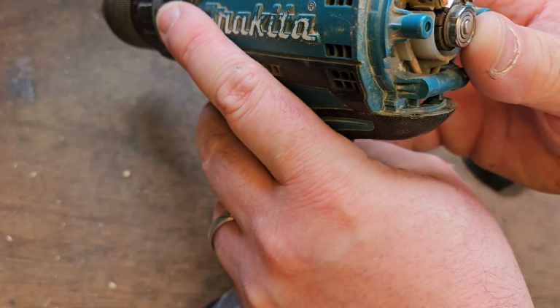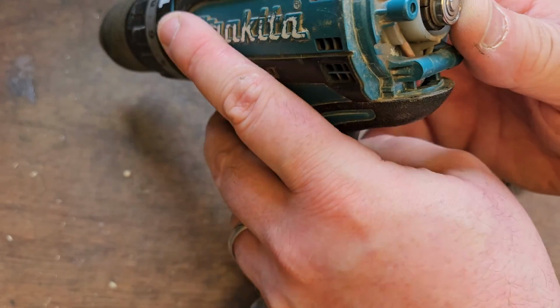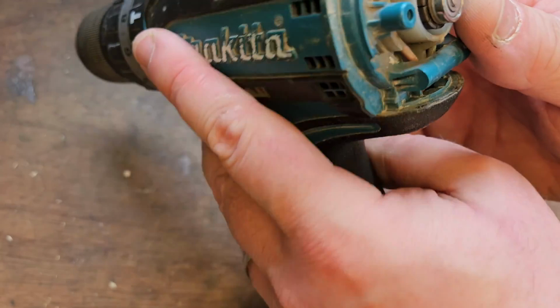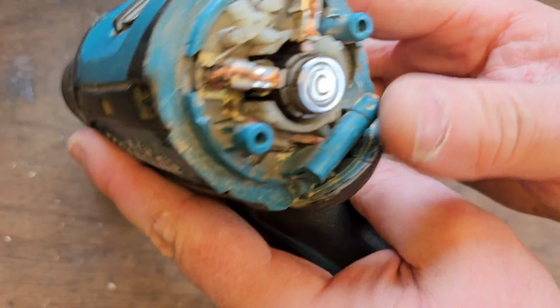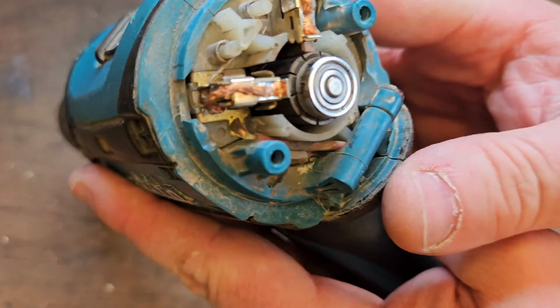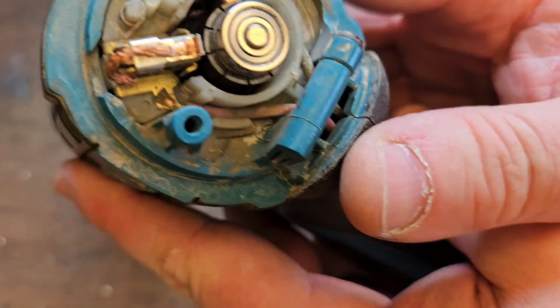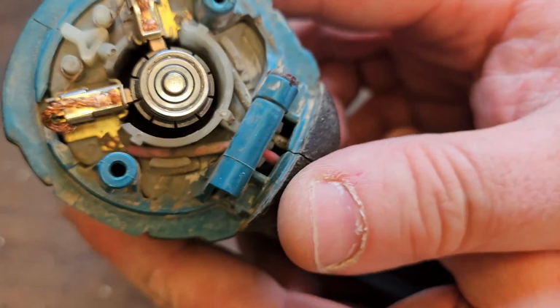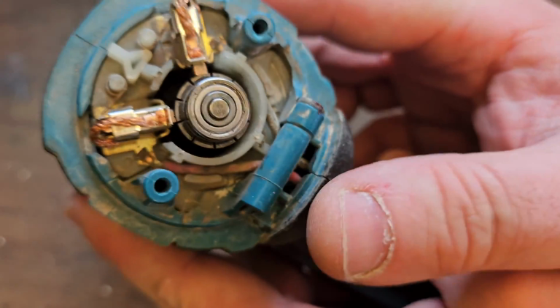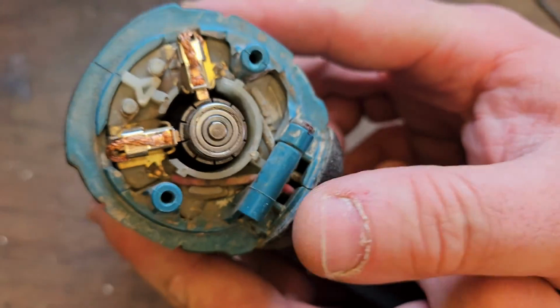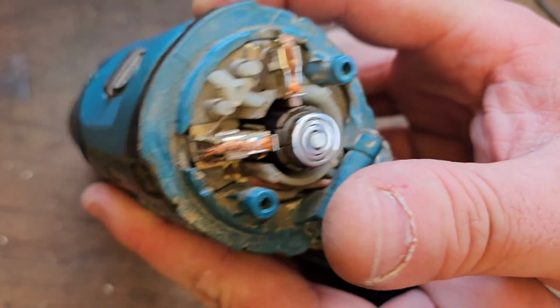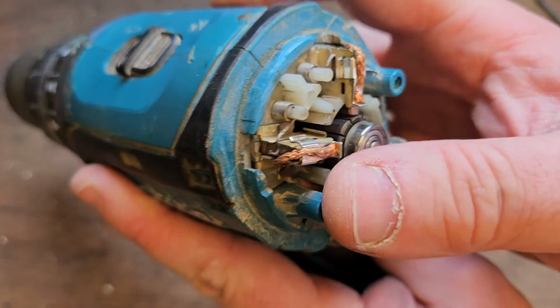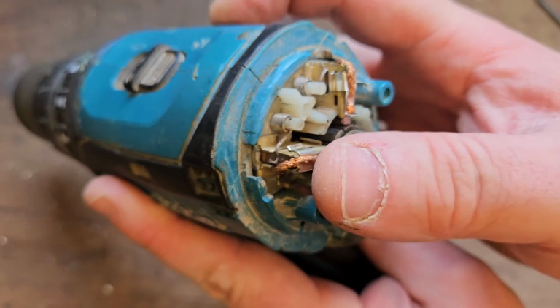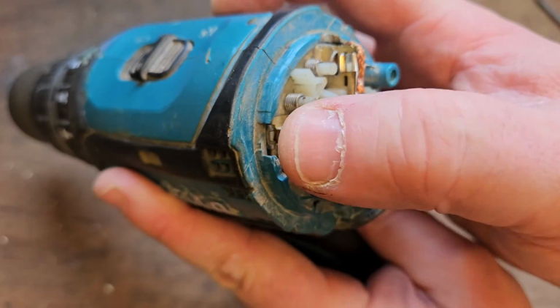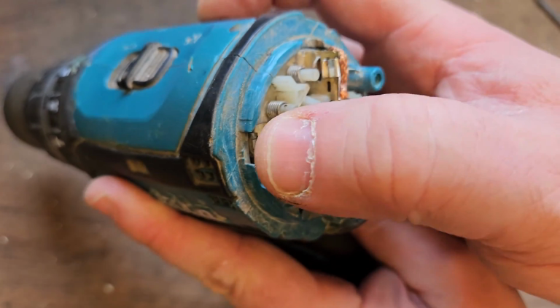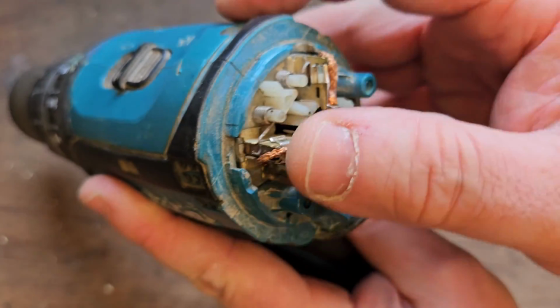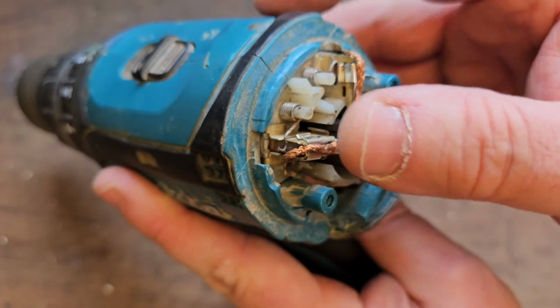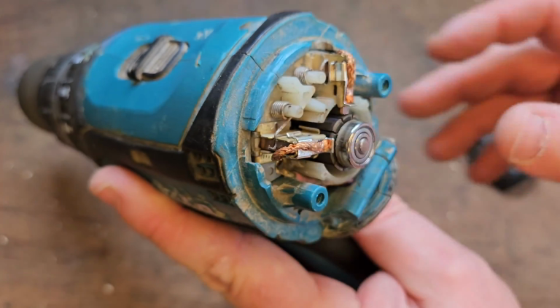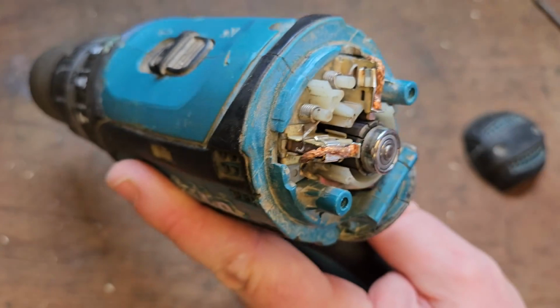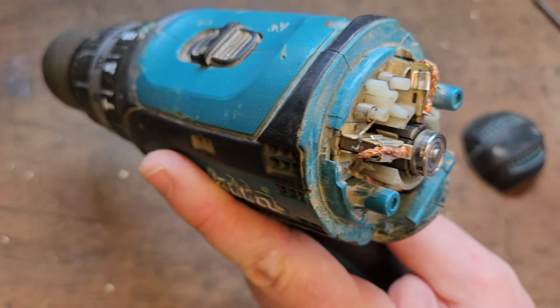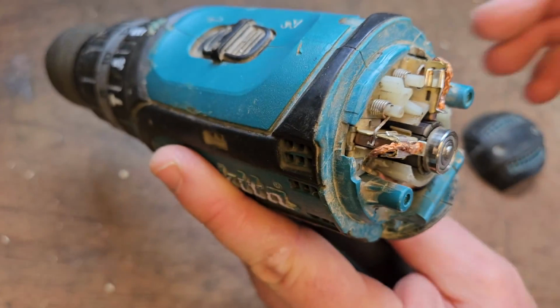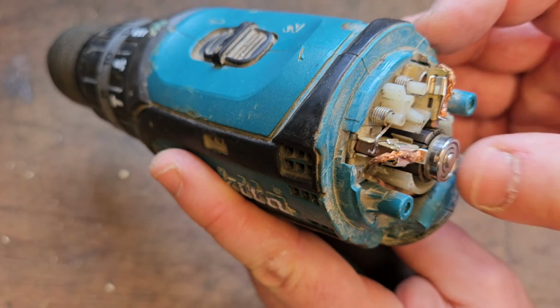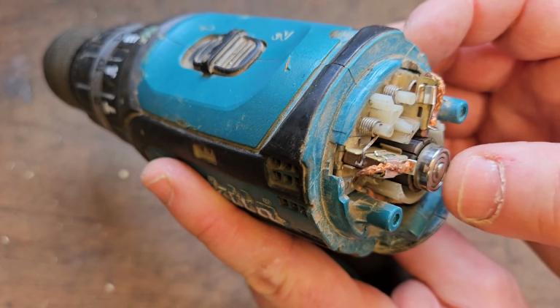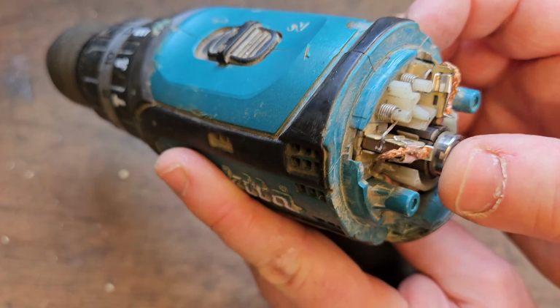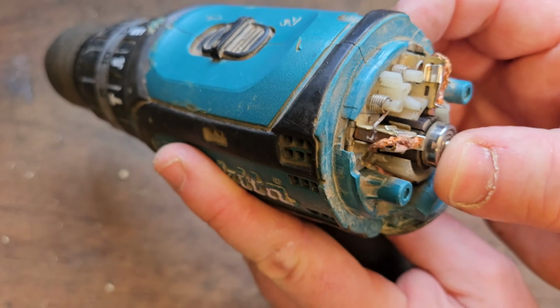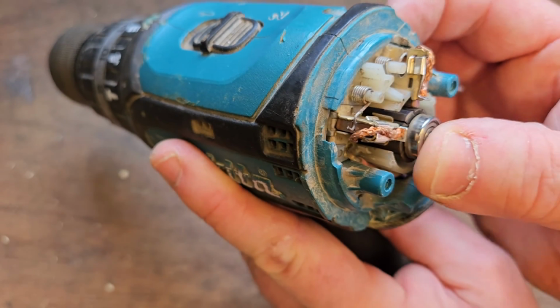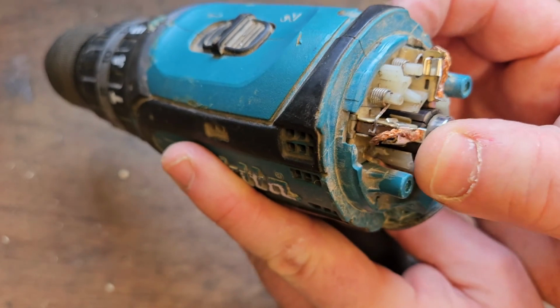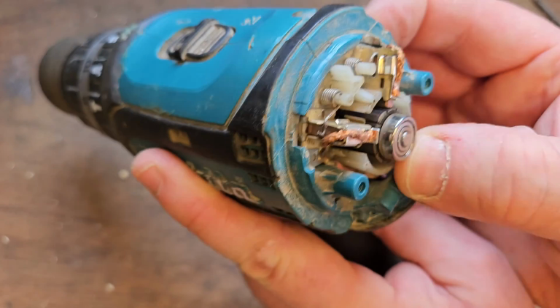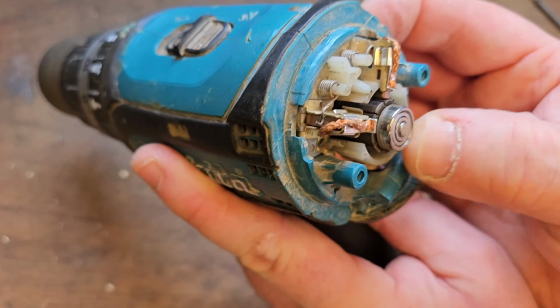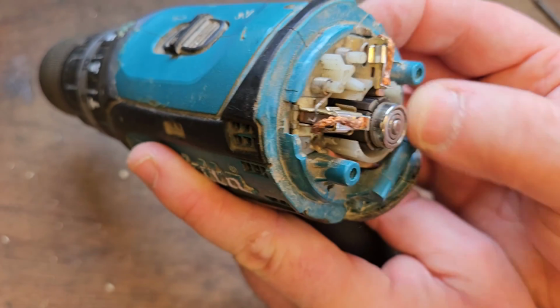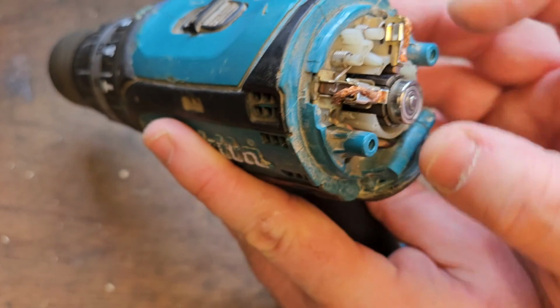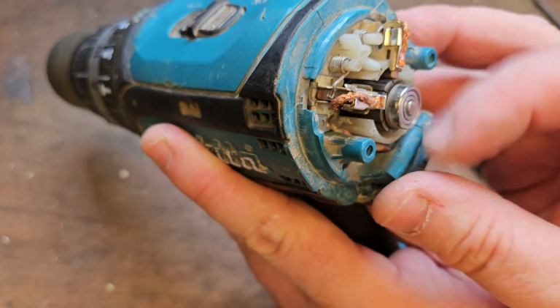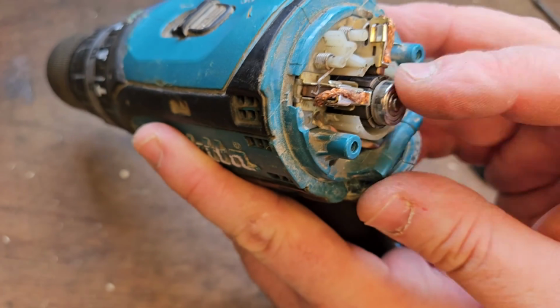A quick look will tell me that somebody has already replaced the brushes in this, in an attempt to try and fix it. But it hasn't done the job.